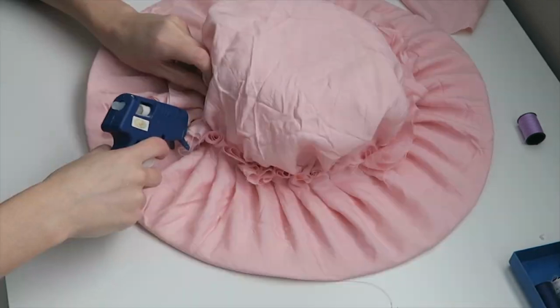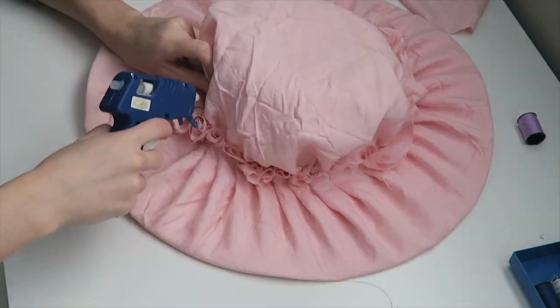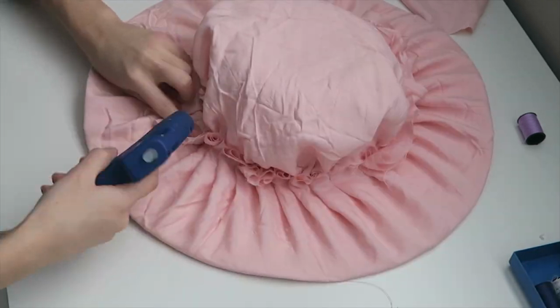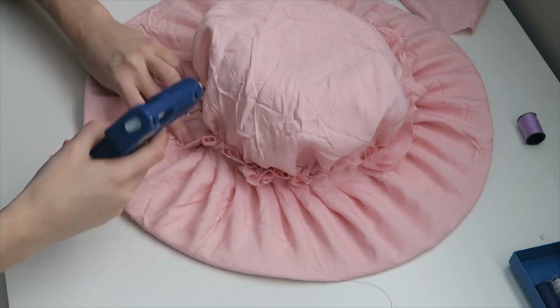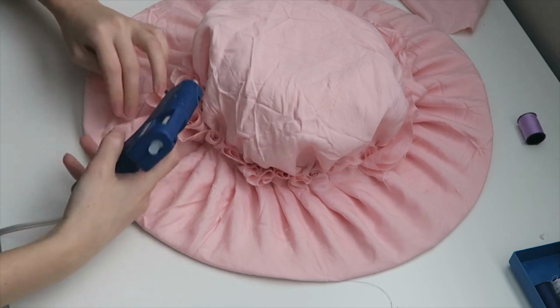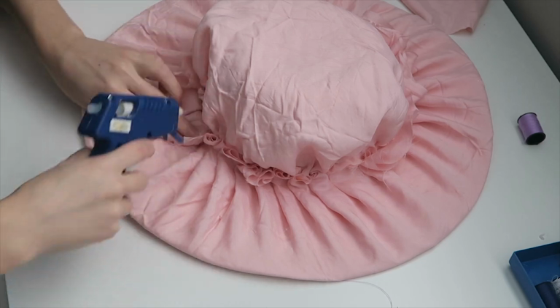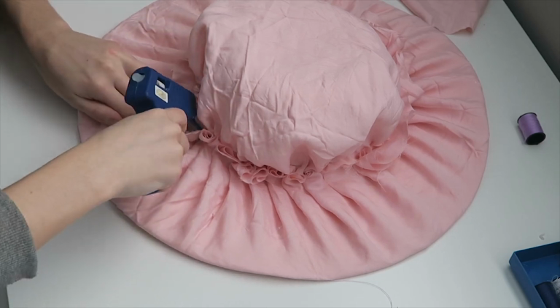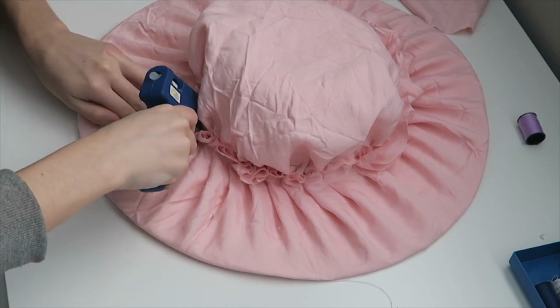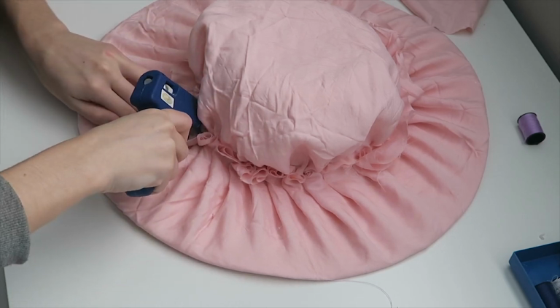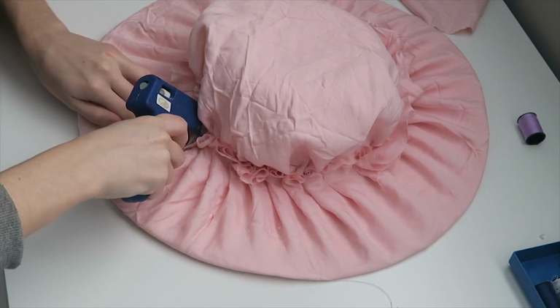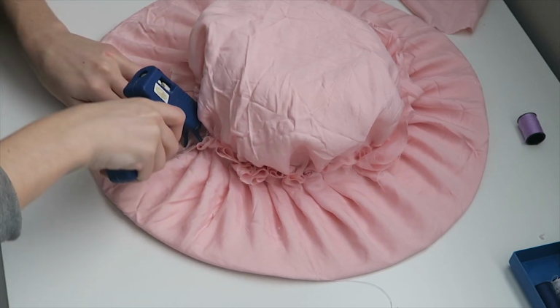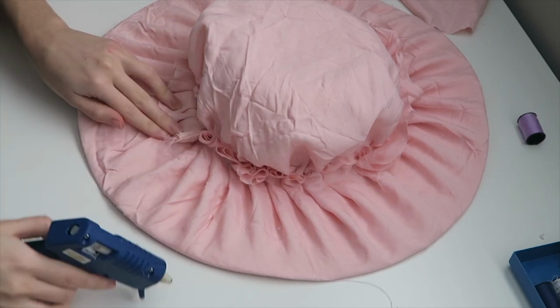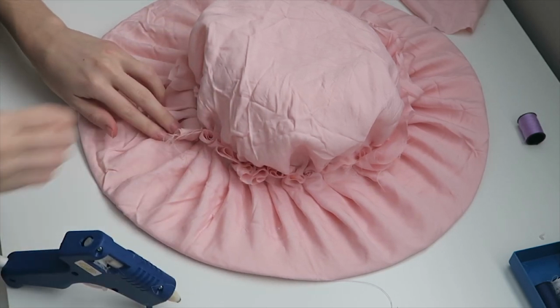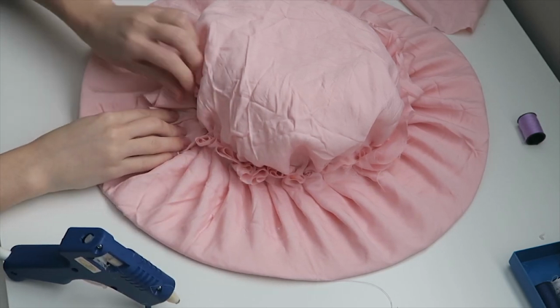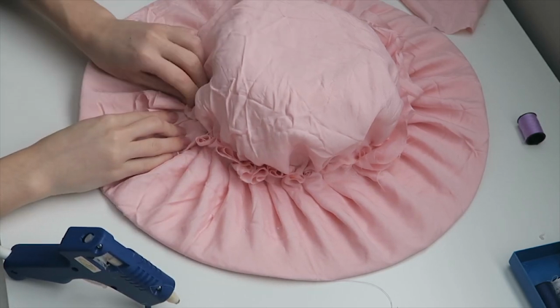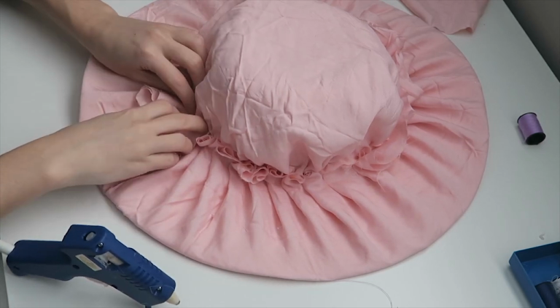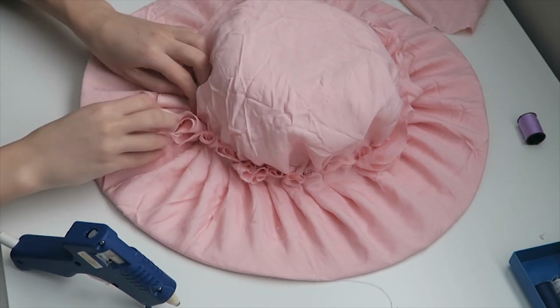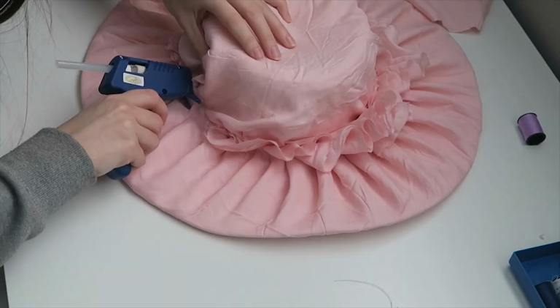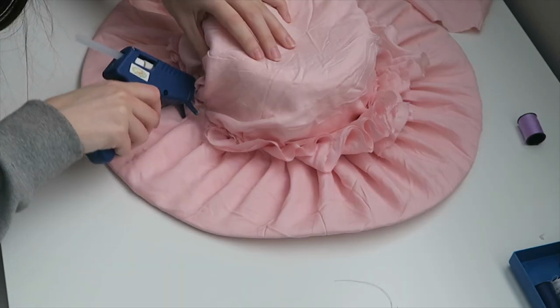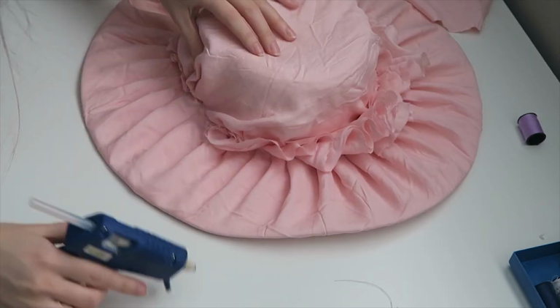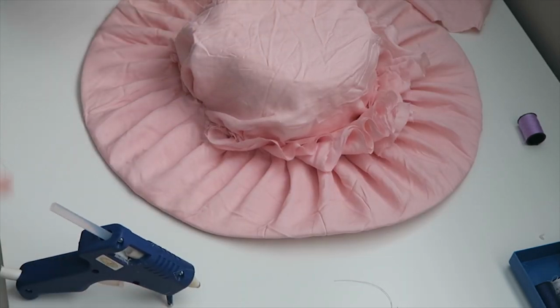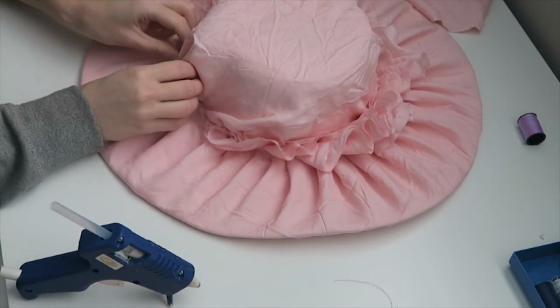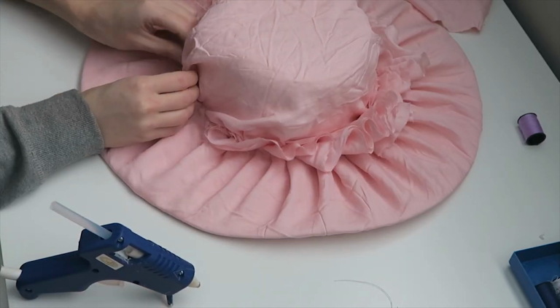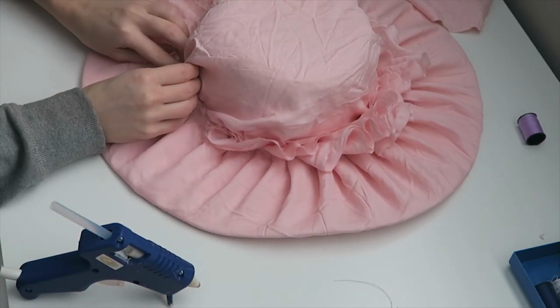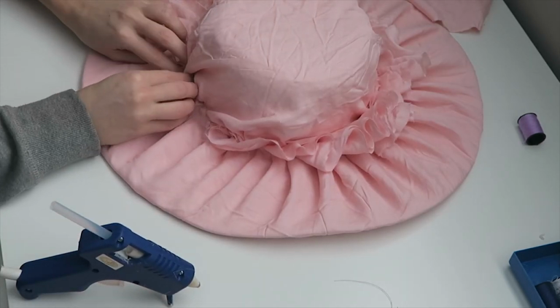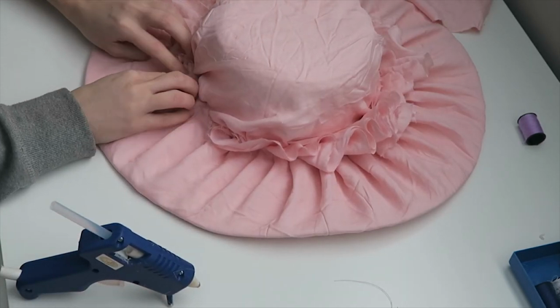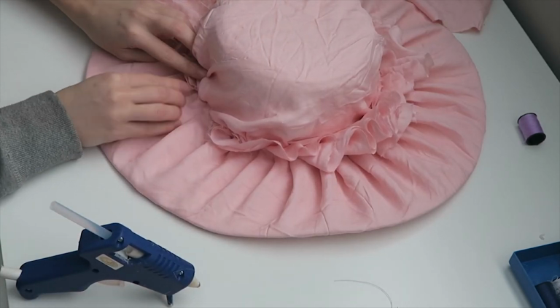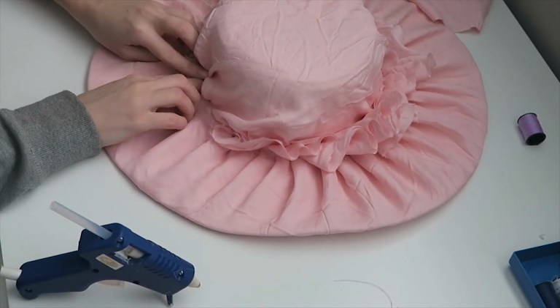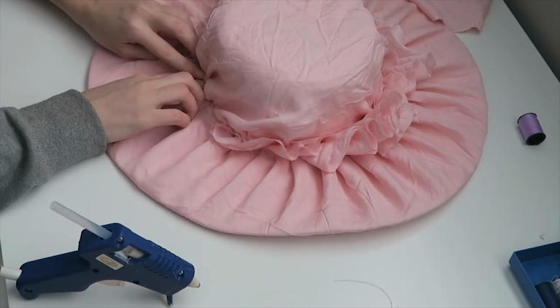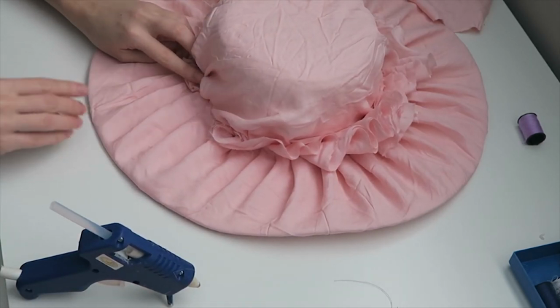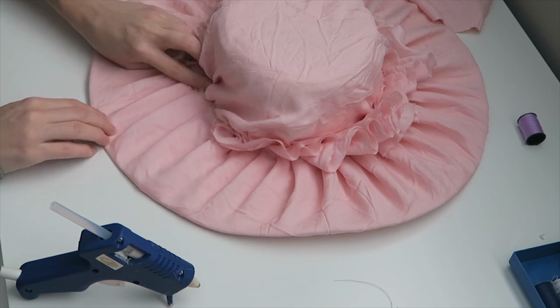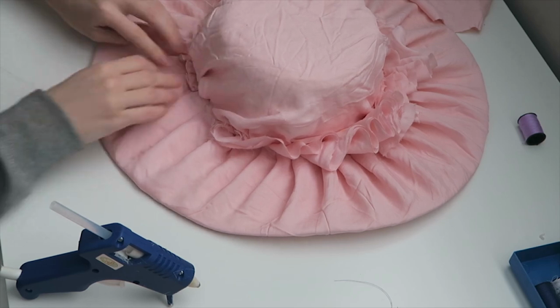When I was happy with the placement, I just went ahead and glued the cap onto the top of the hat.